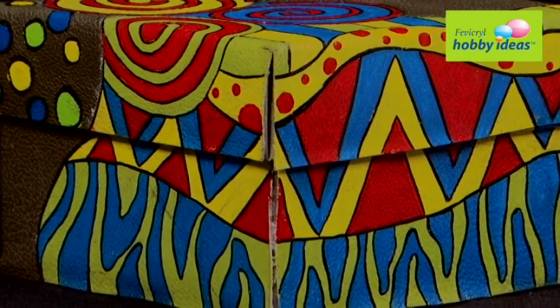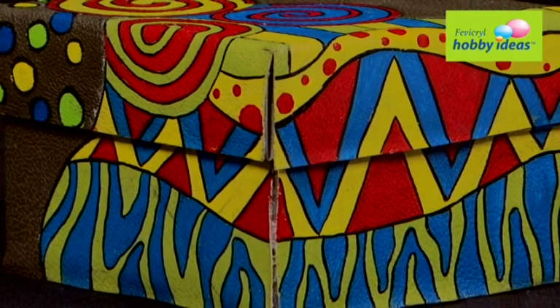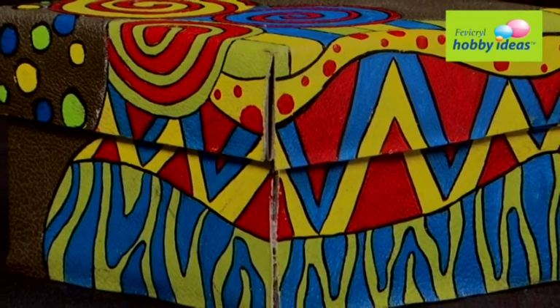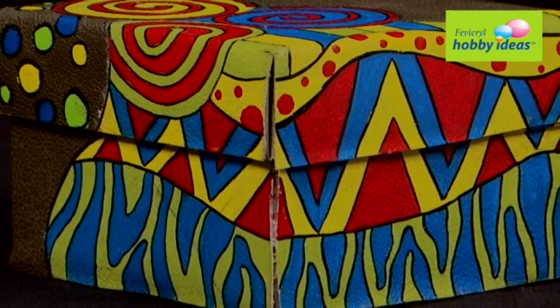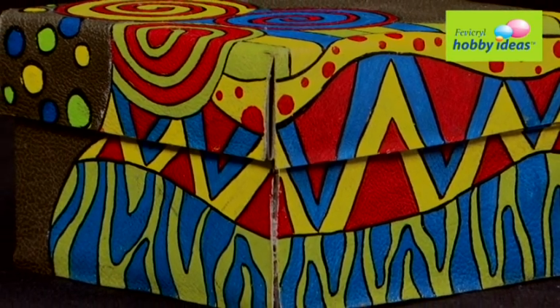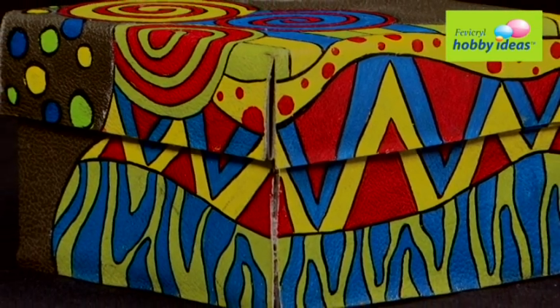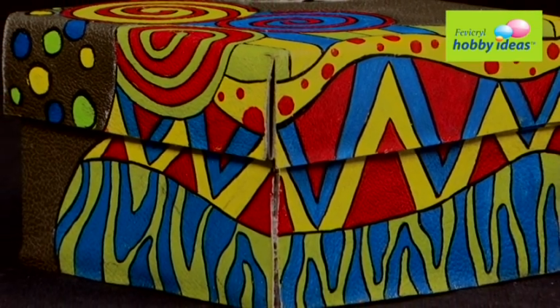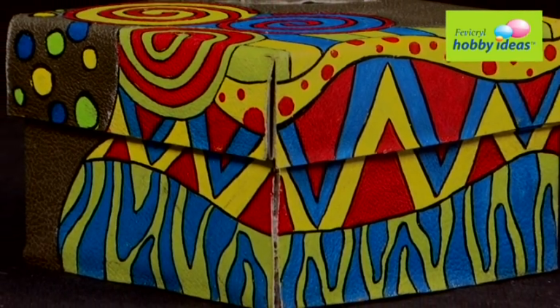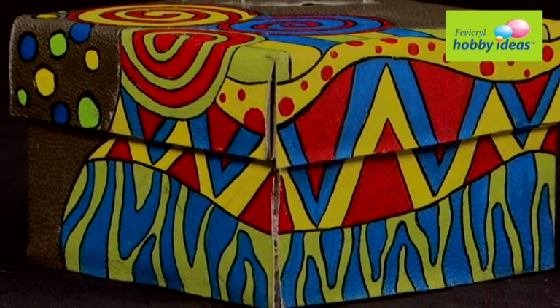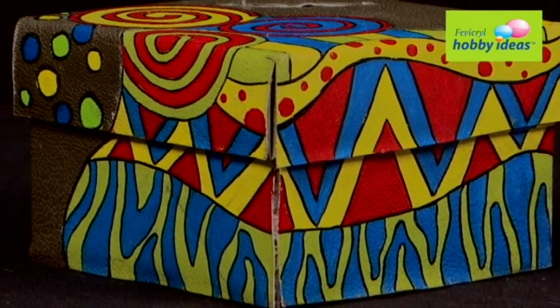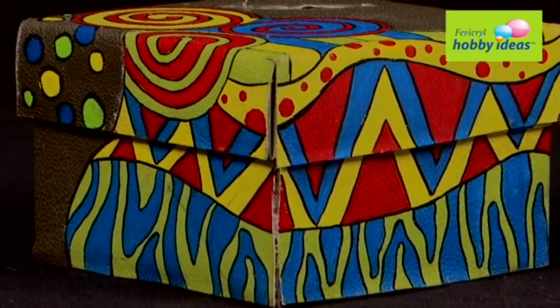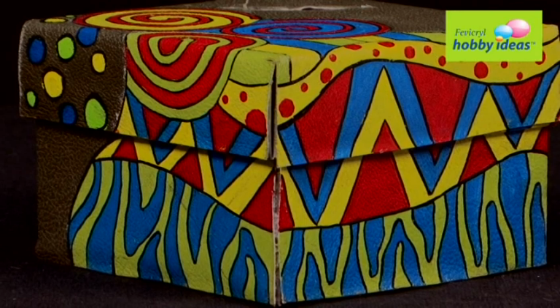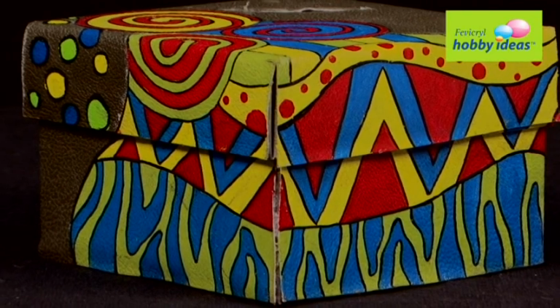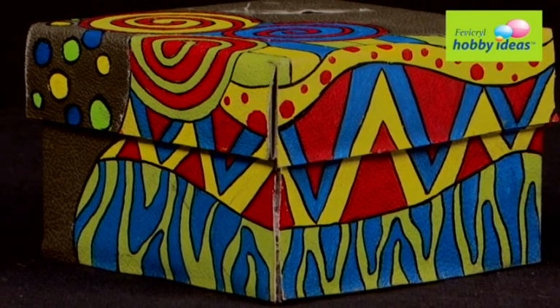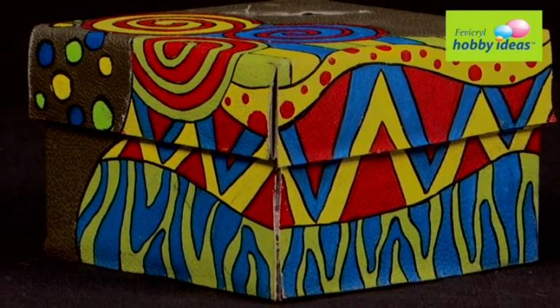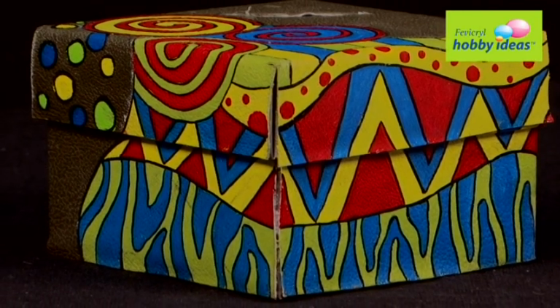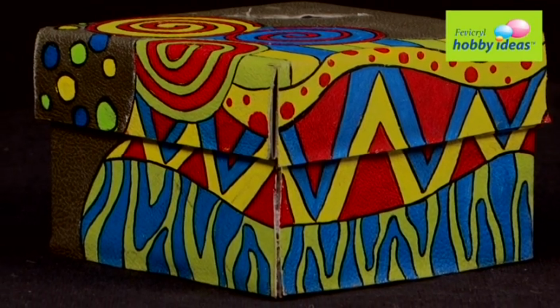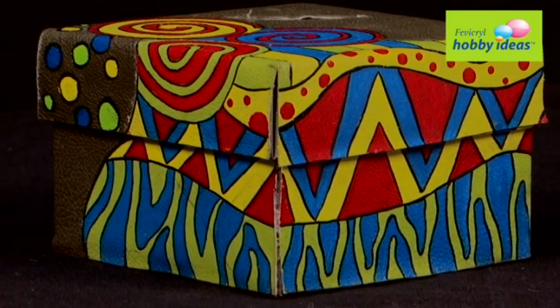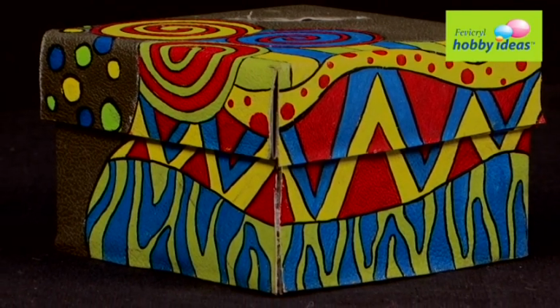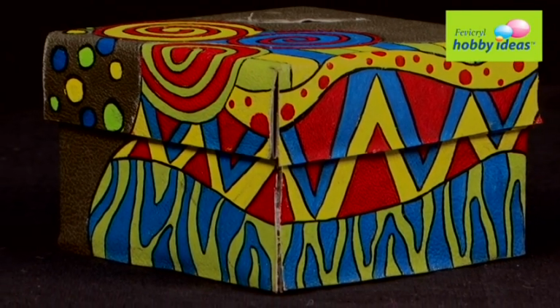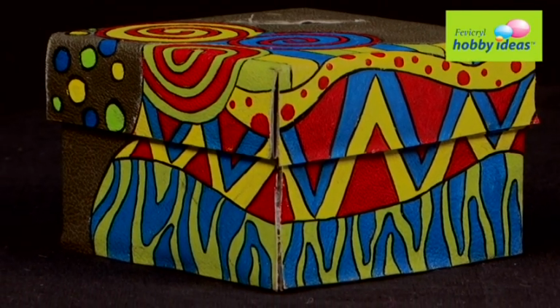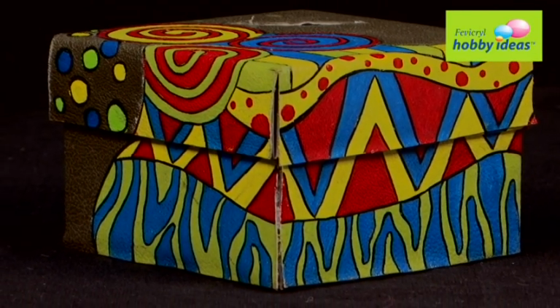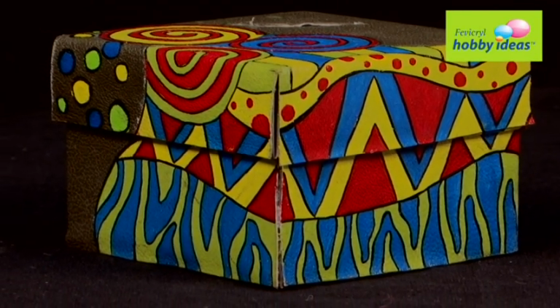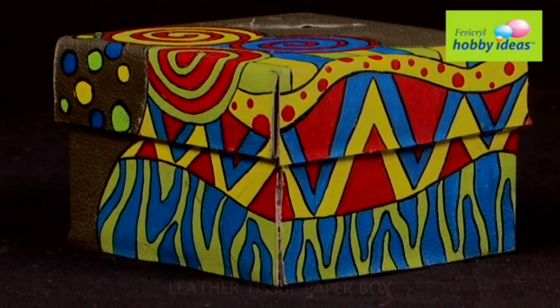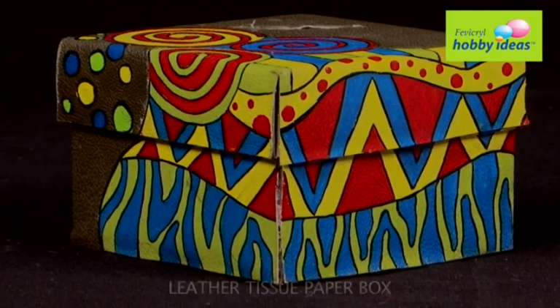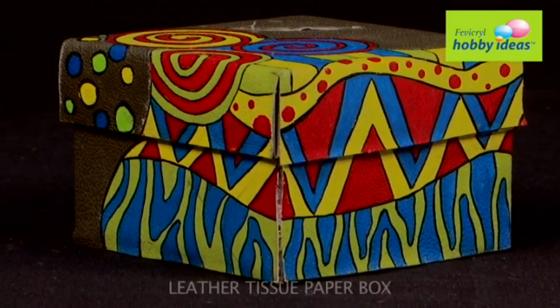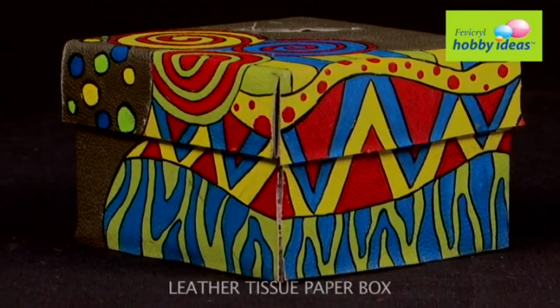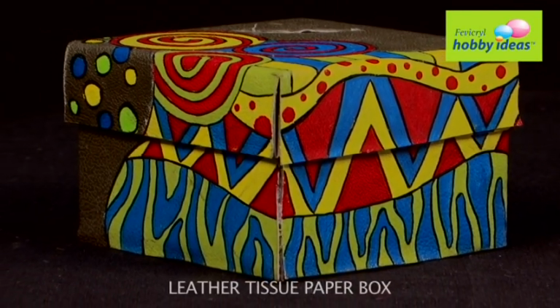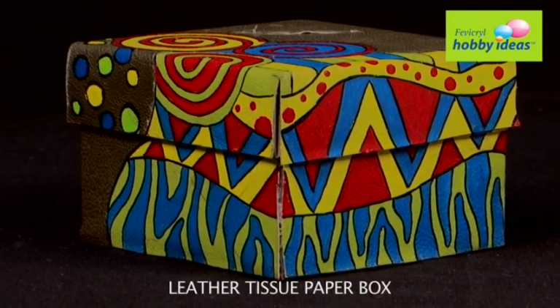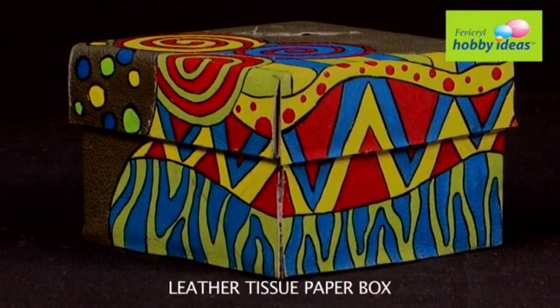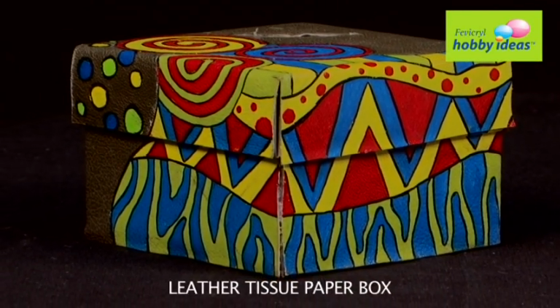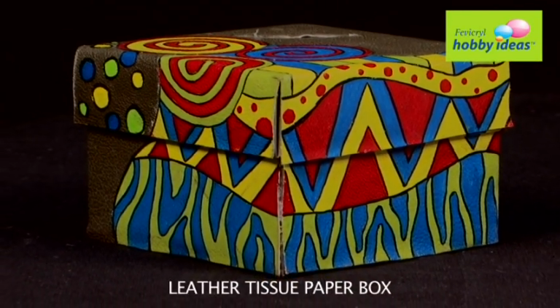Now let's learn how to make an African Art Leather Tissue Paper Box.